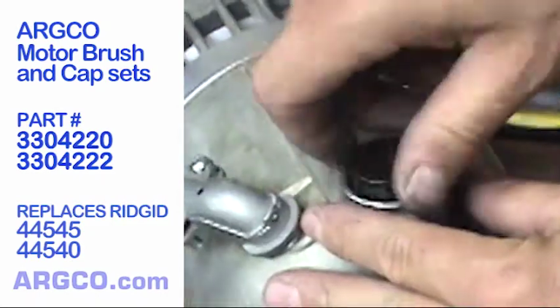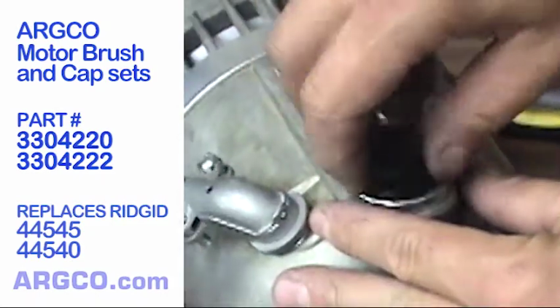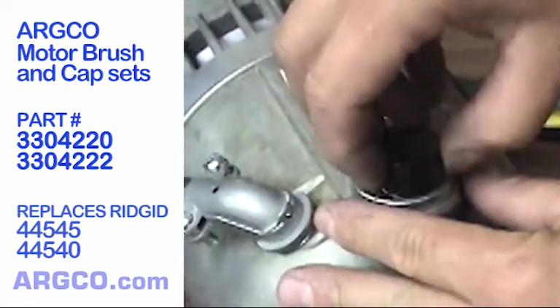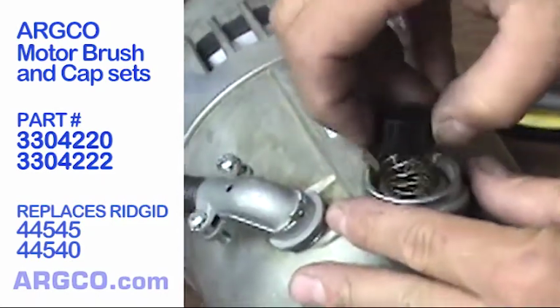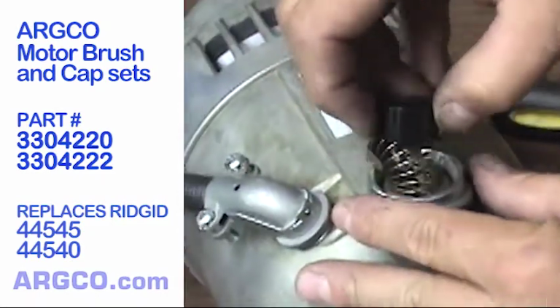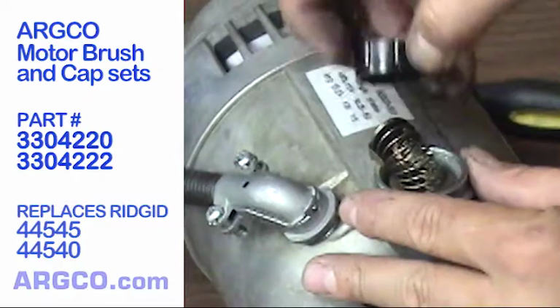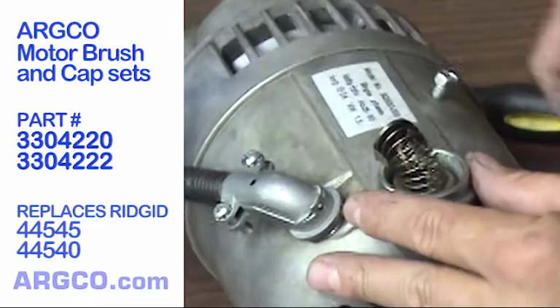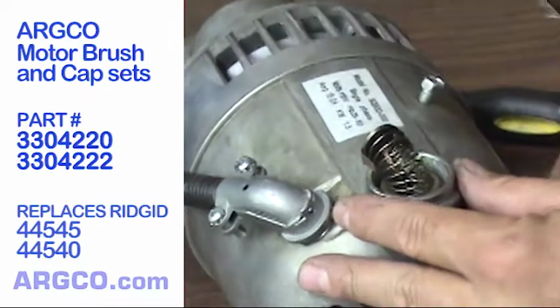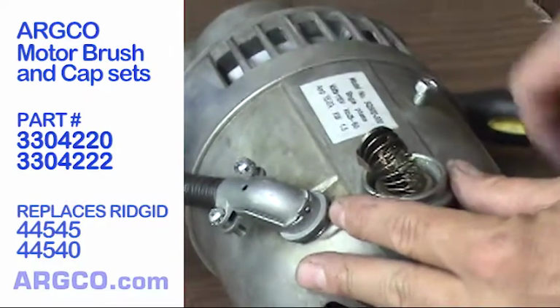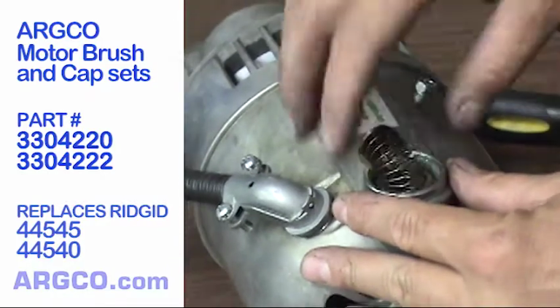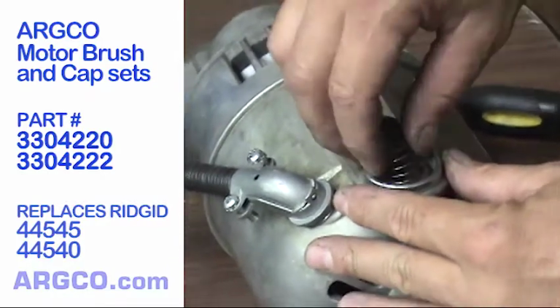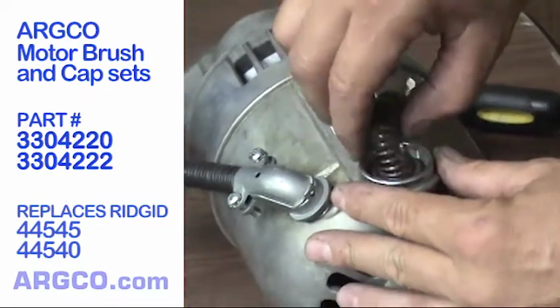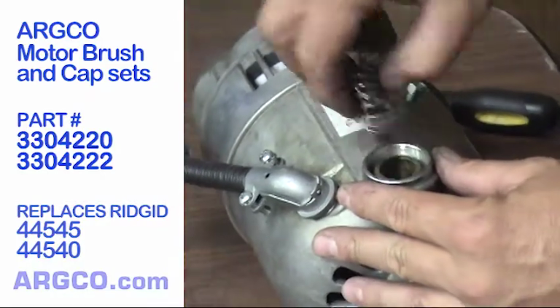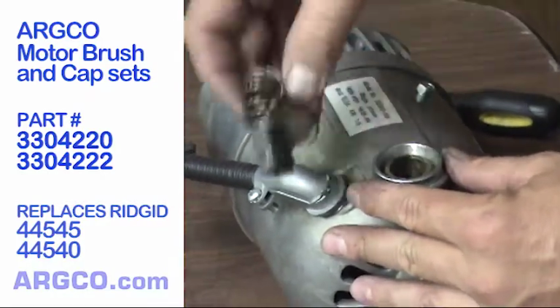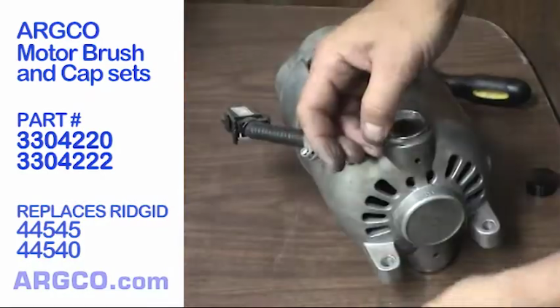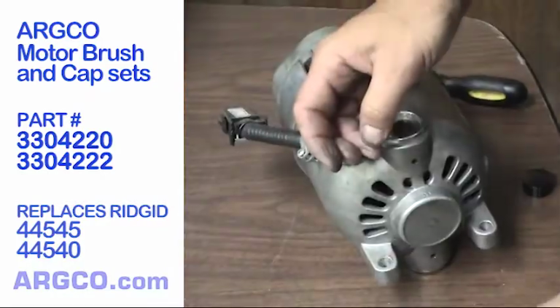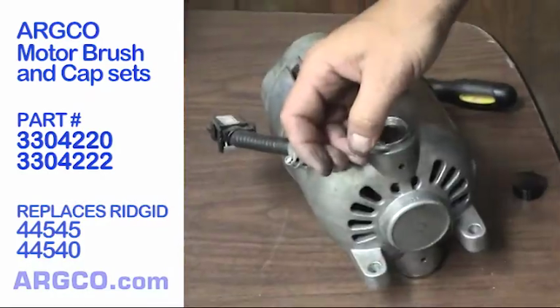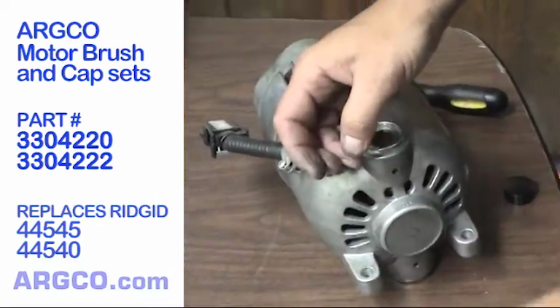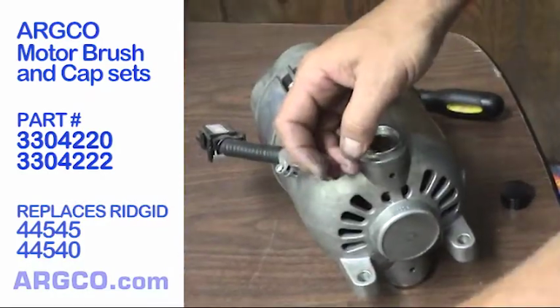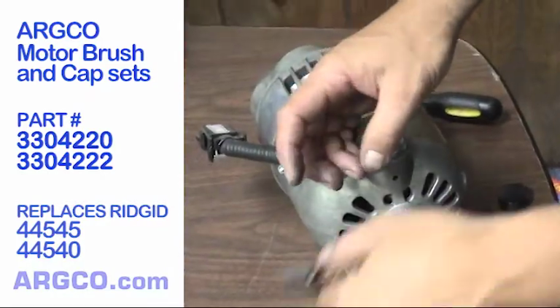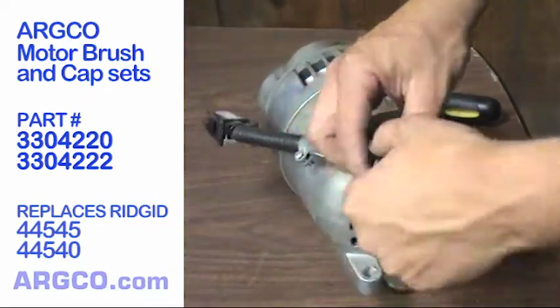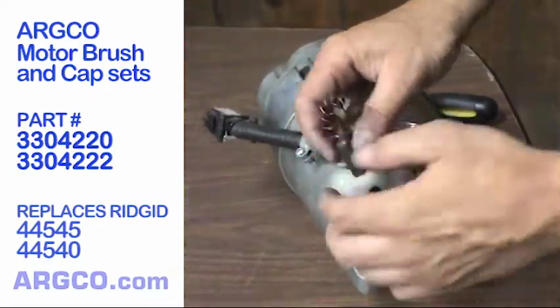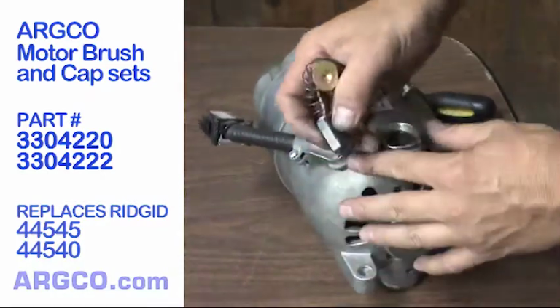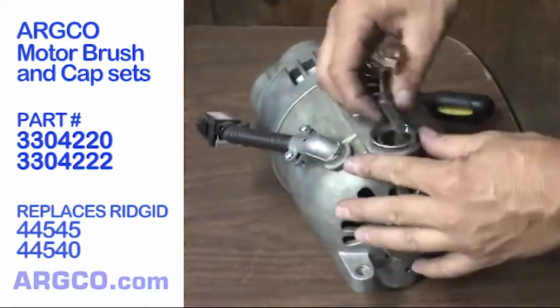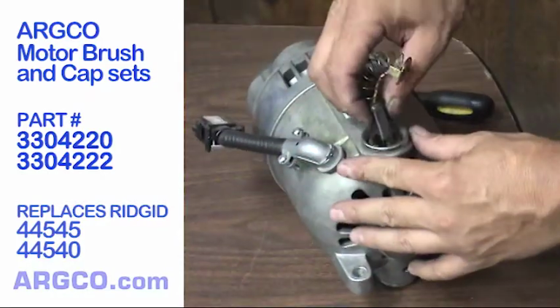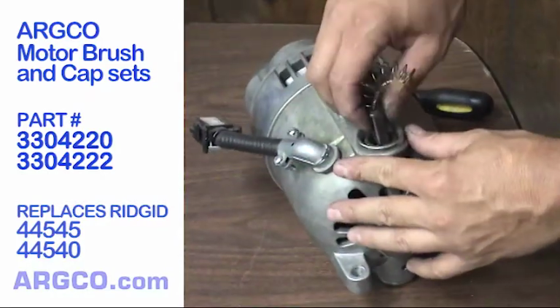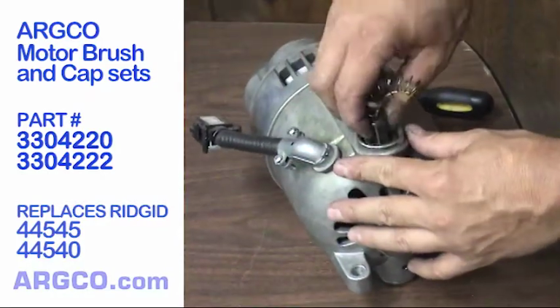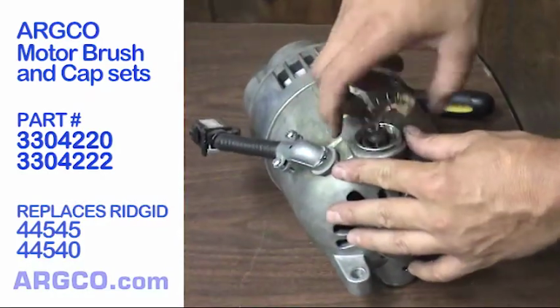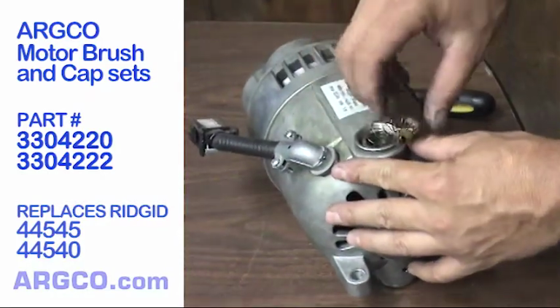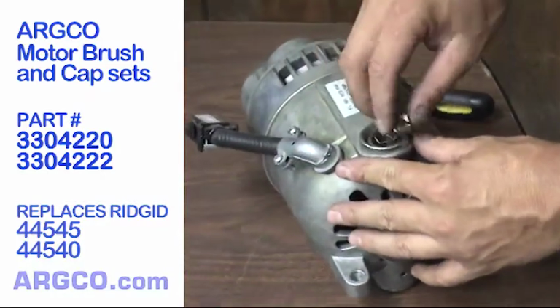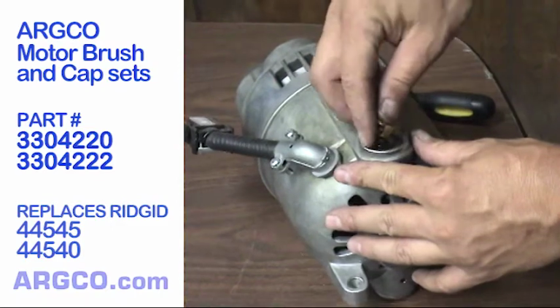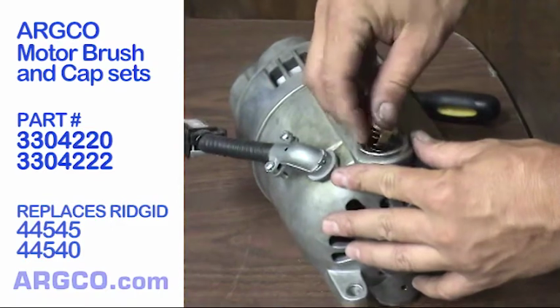If changing the brushes doesn't work, you may have a bad armature, a bad field, or a short in either the foot switch or the main switch.